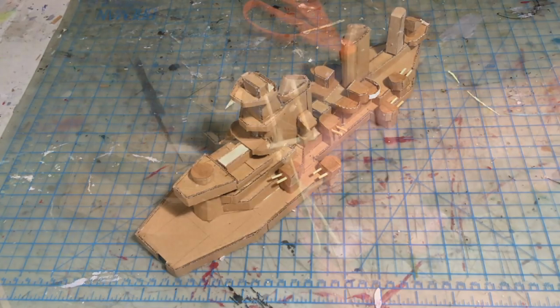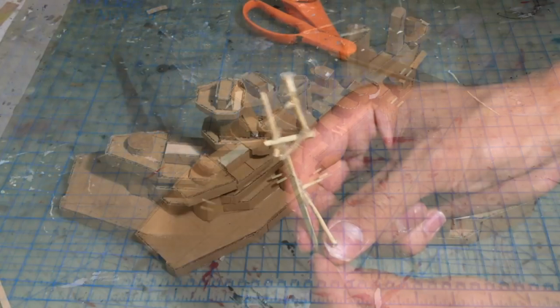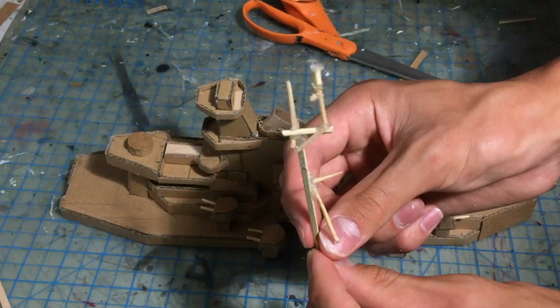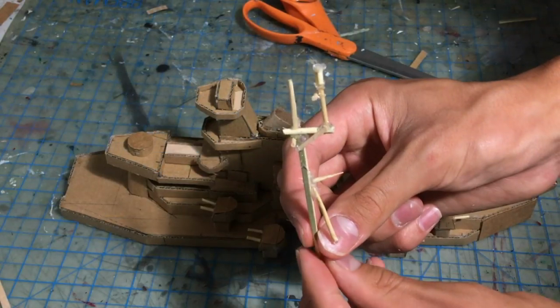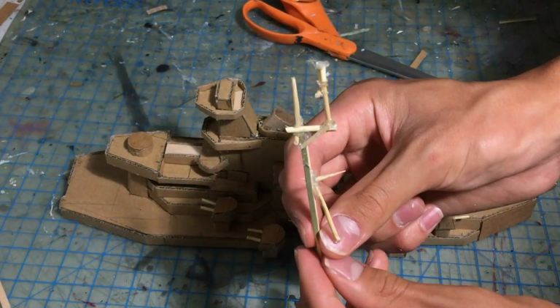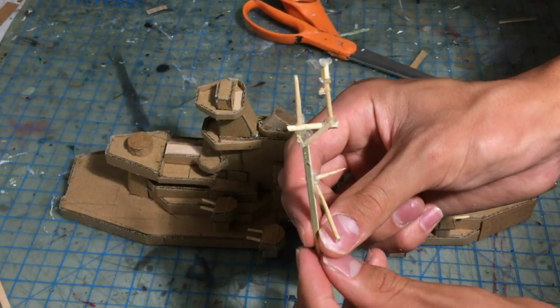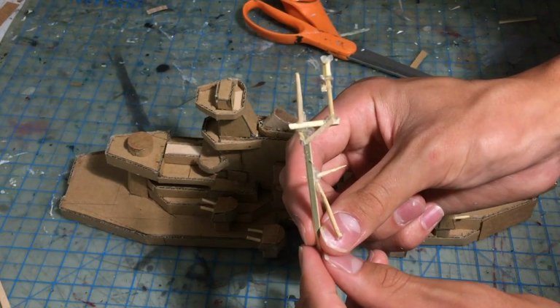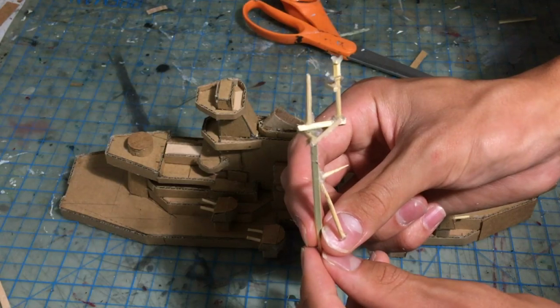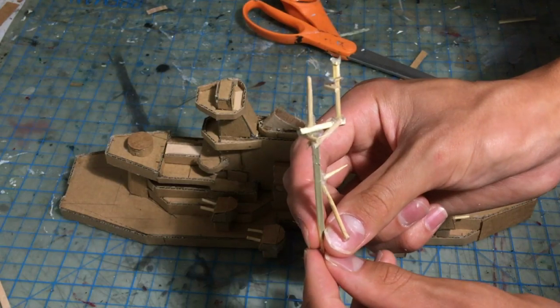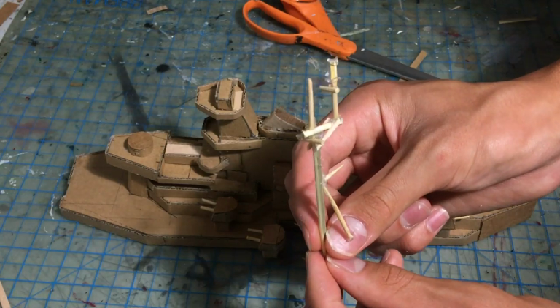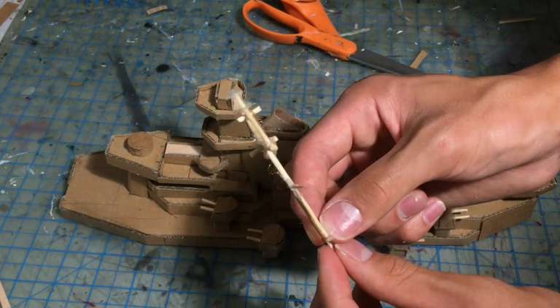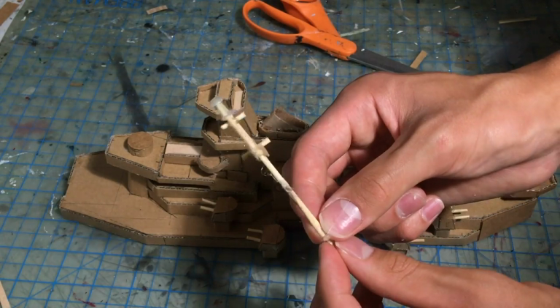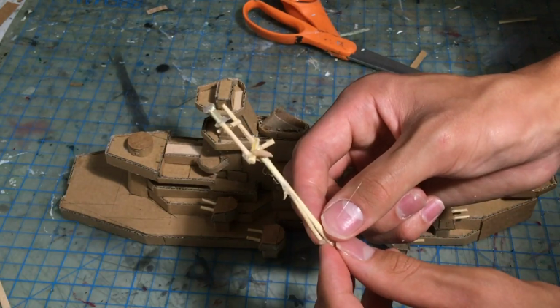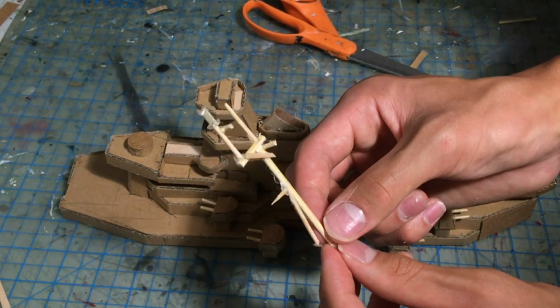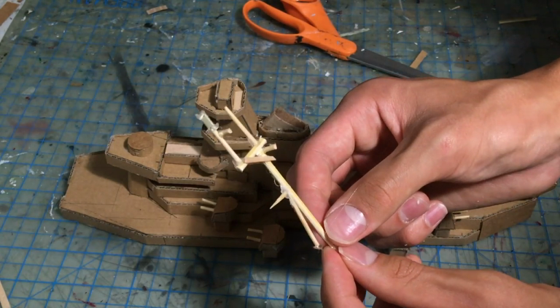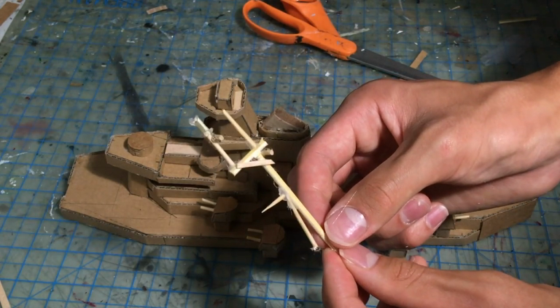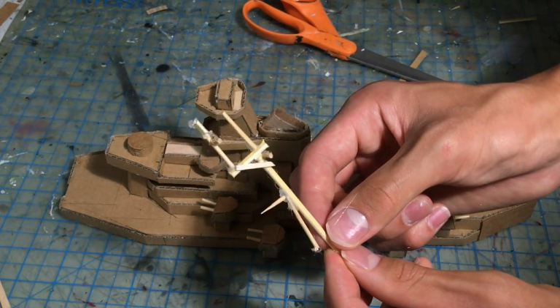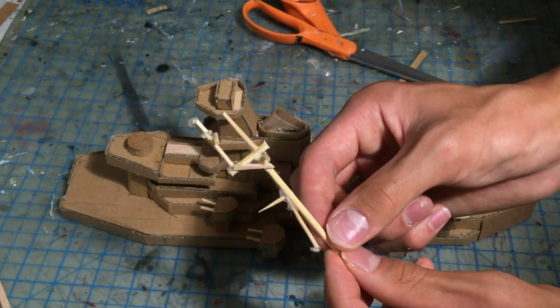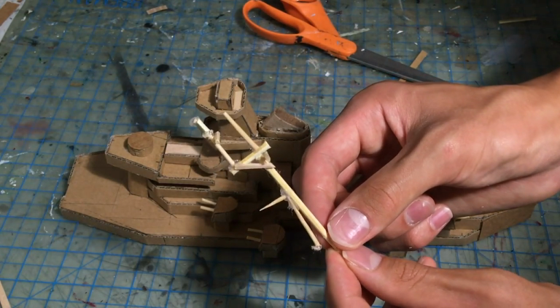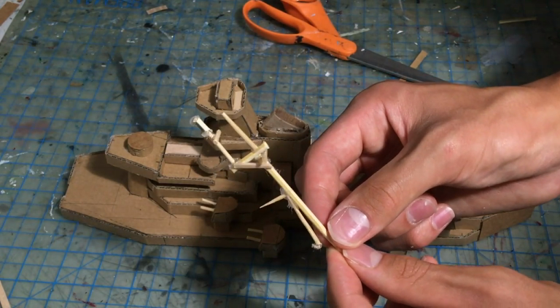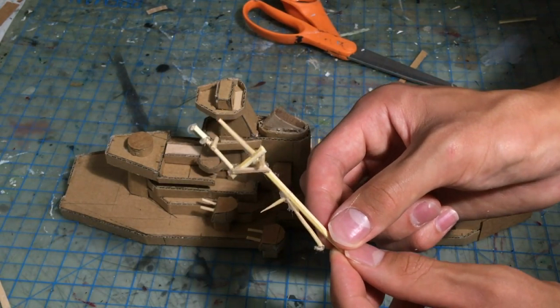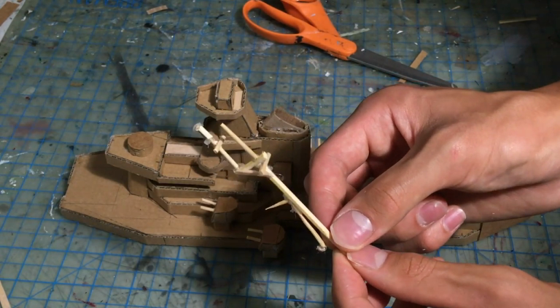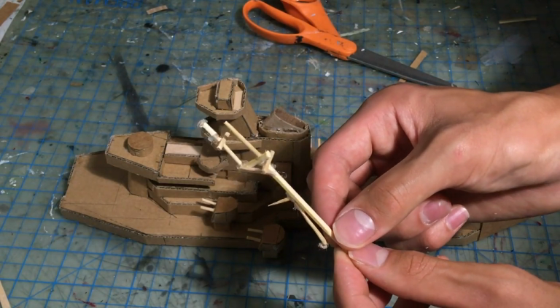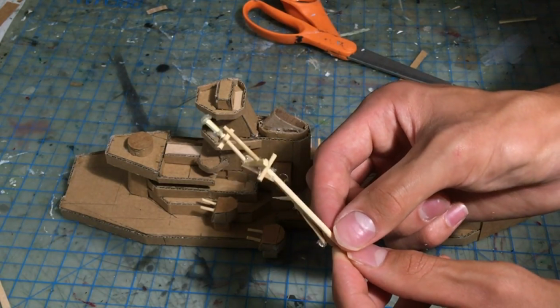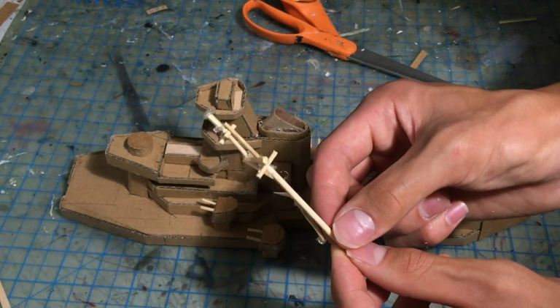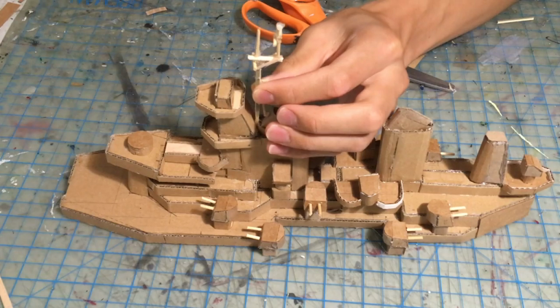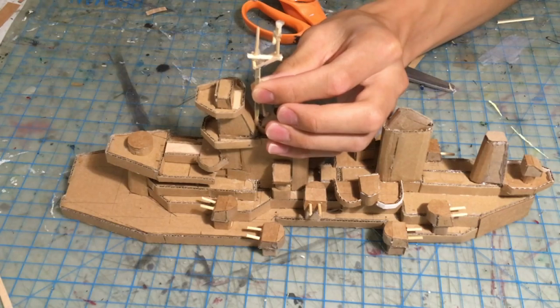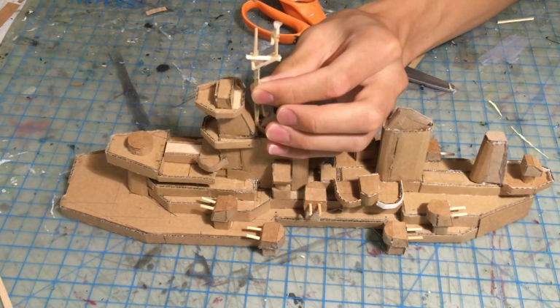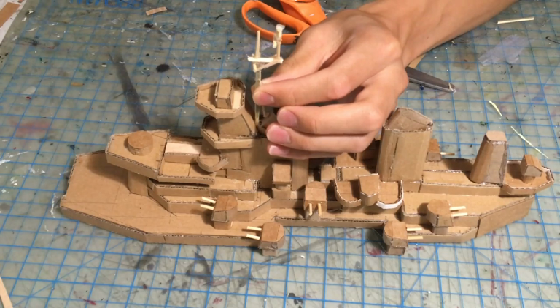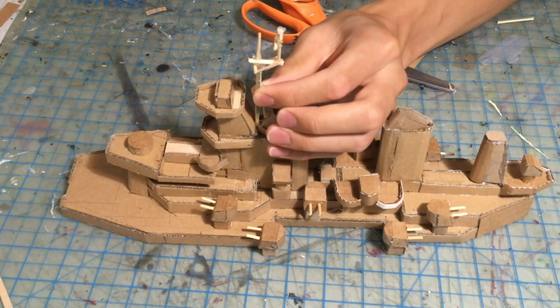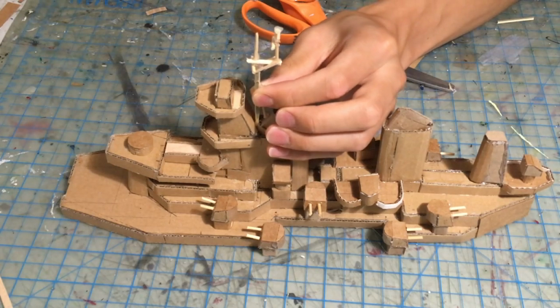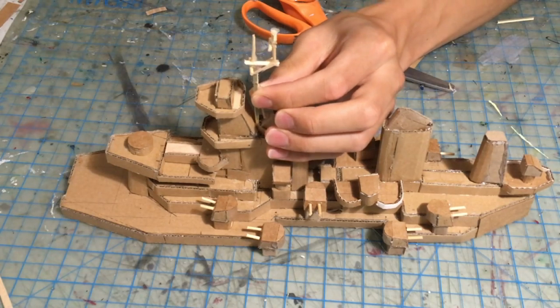The mast of the ship is made using wooden skewers and toothpicks and is attached between the forward funnel and the tower.